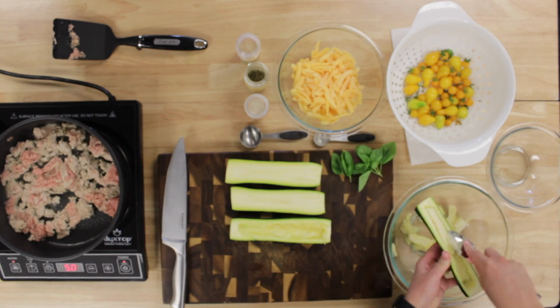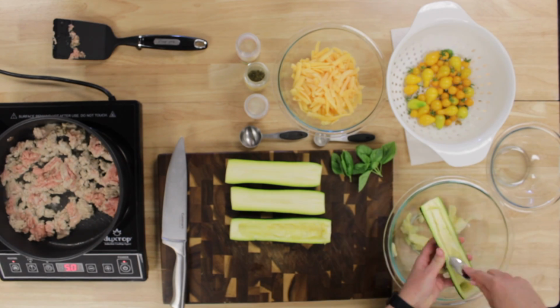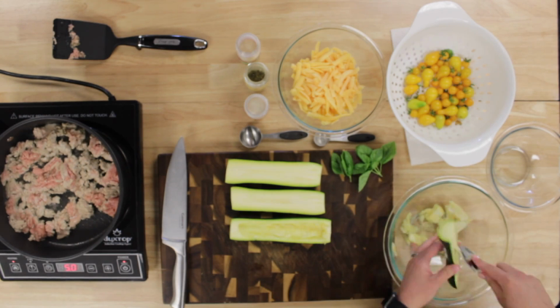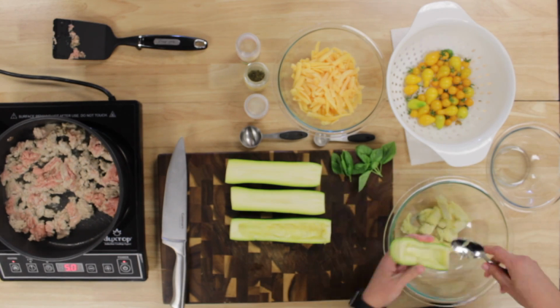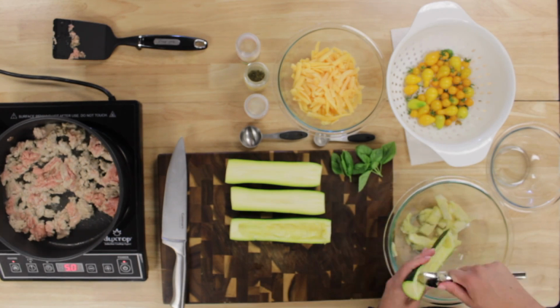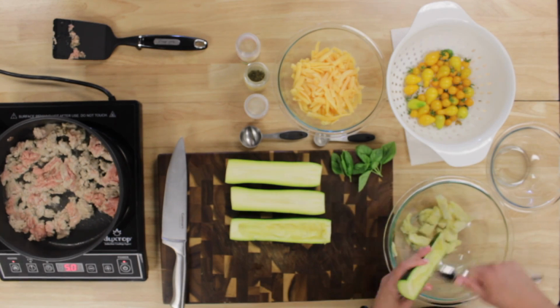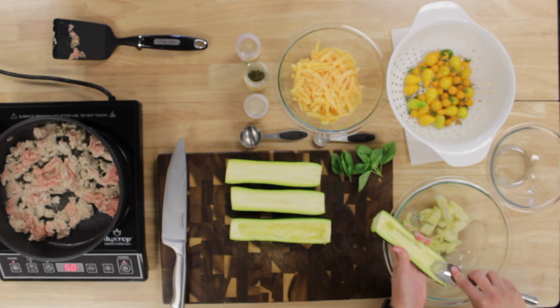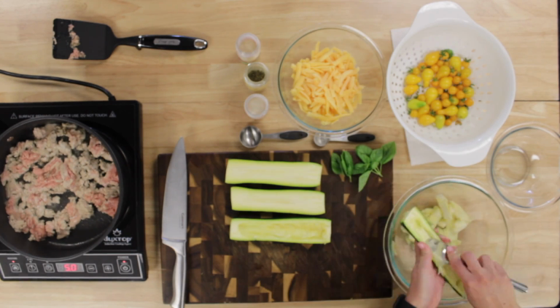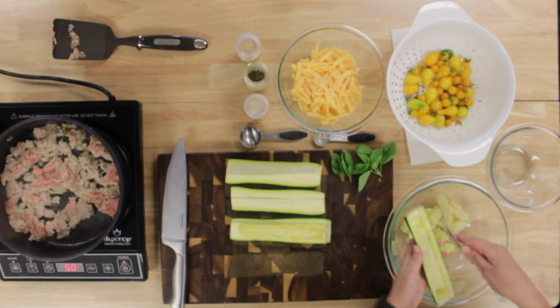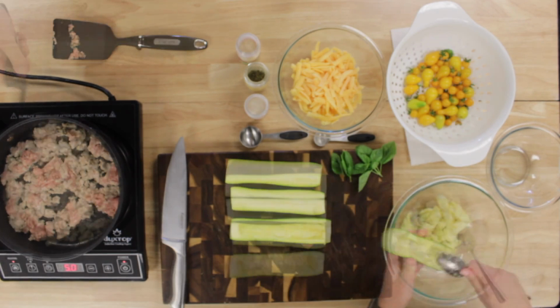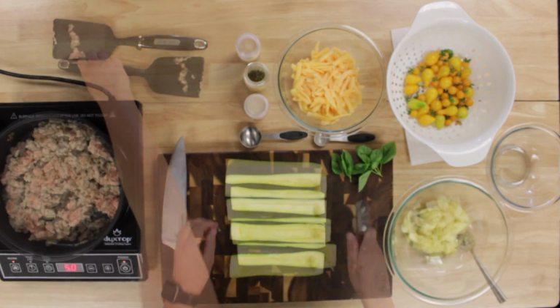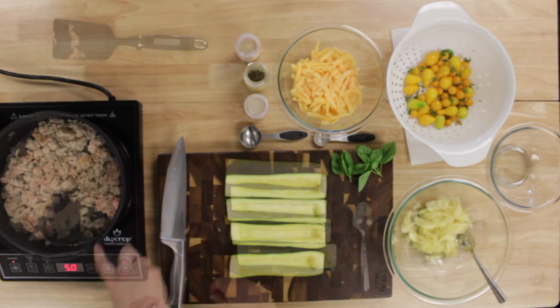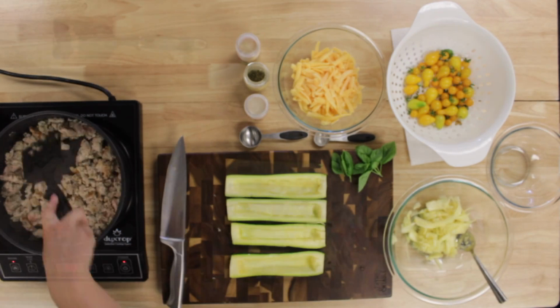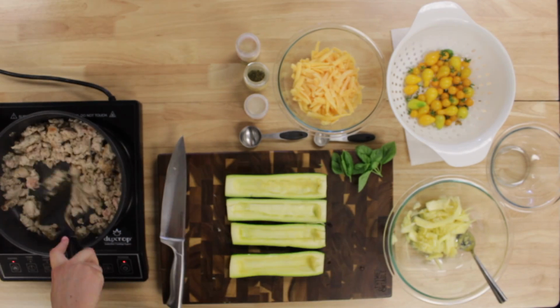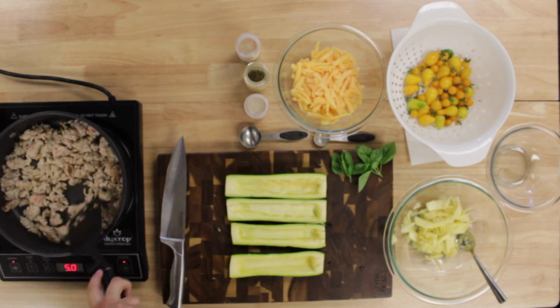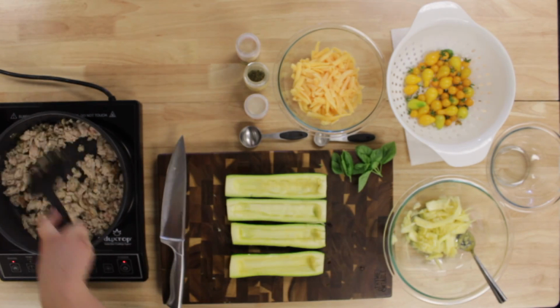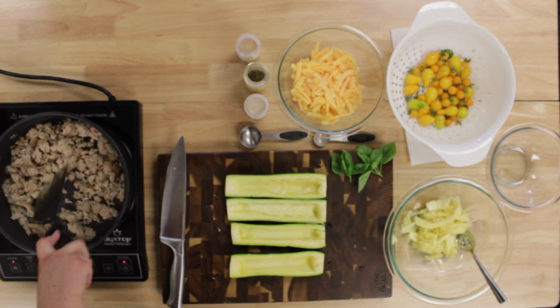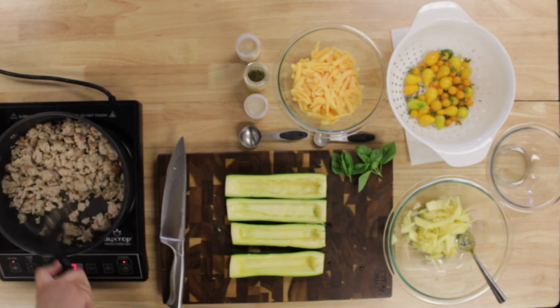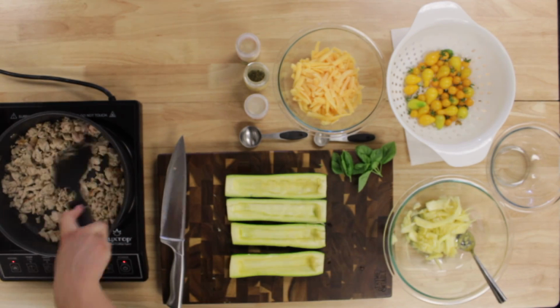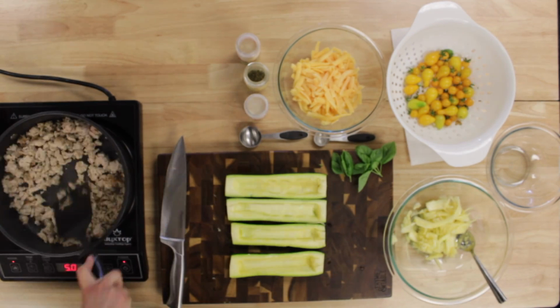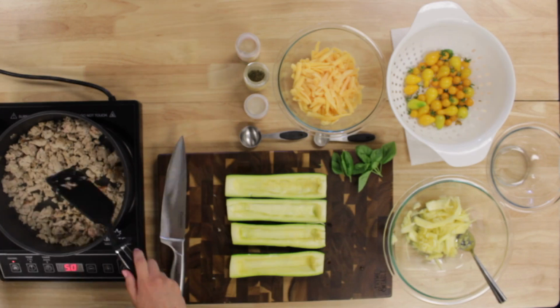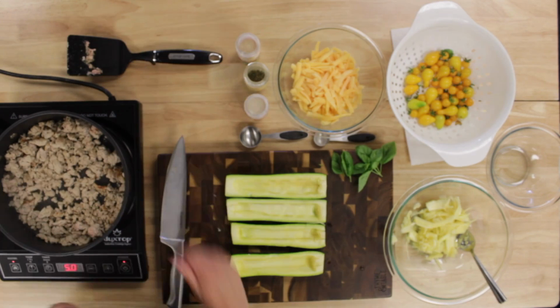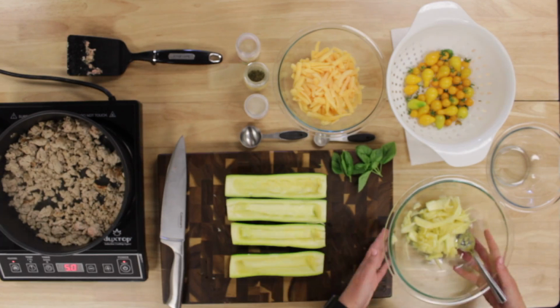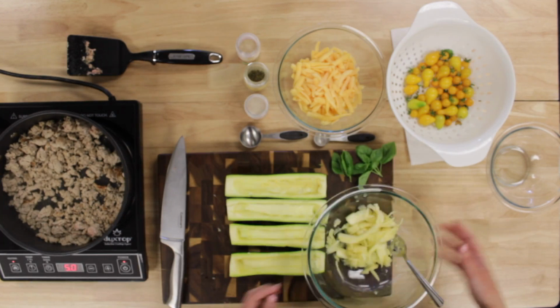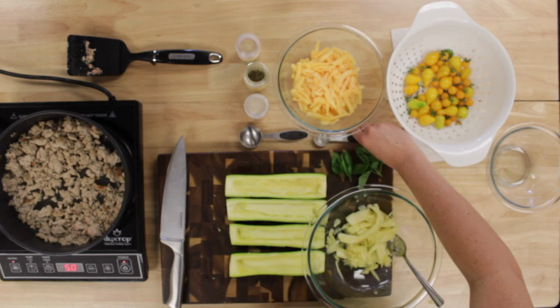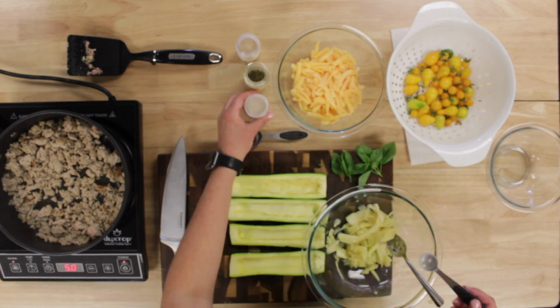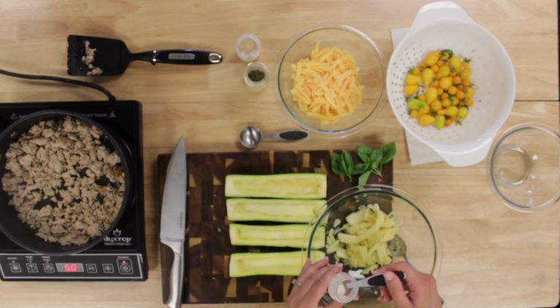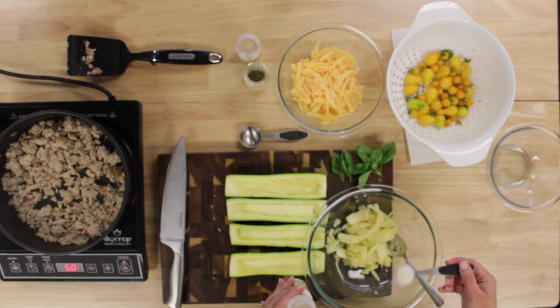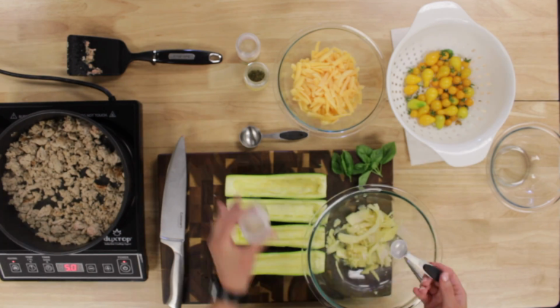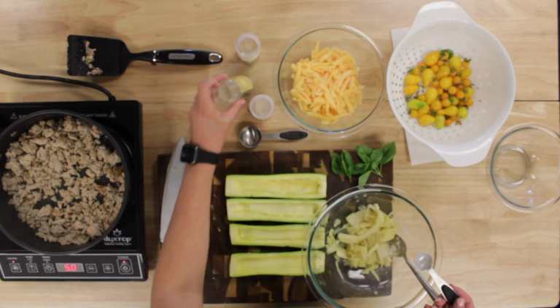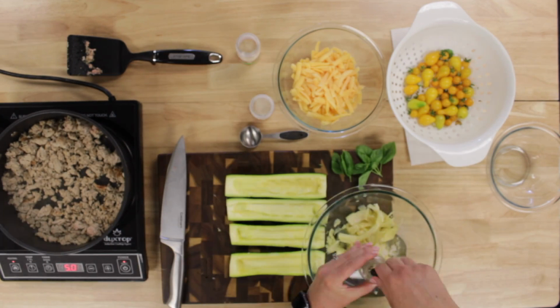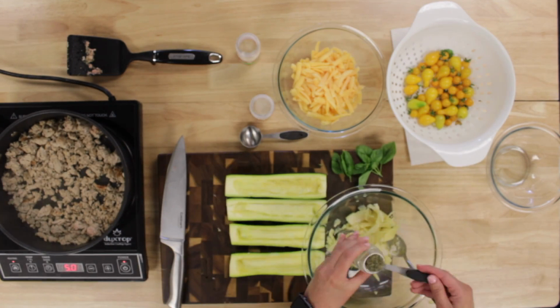Once you have all the zucchini hollowed out, you can add your seasonings: a half a teaspoon of garlic salt, onion powder, and Italian seasonings.